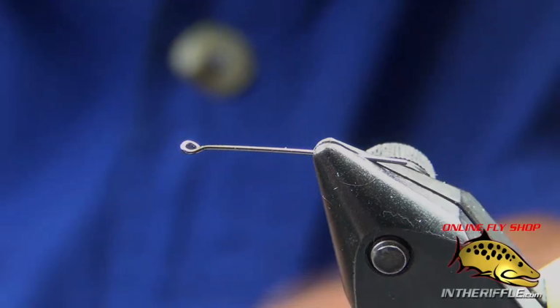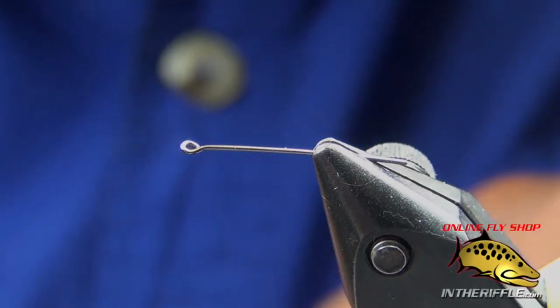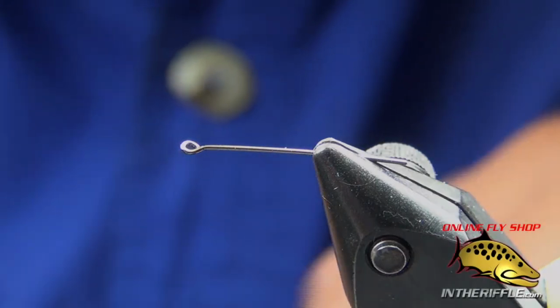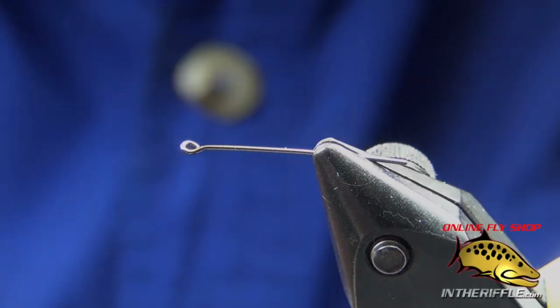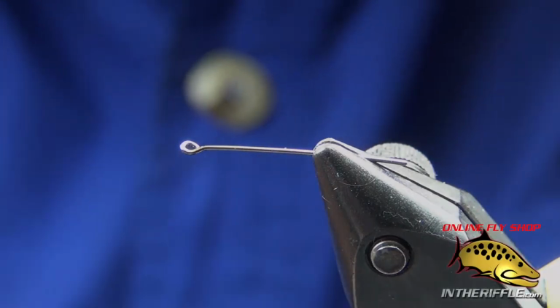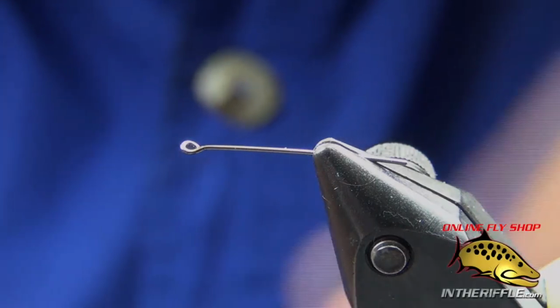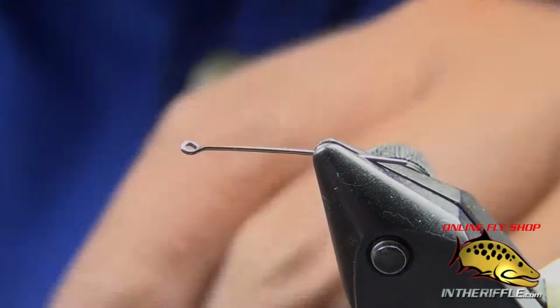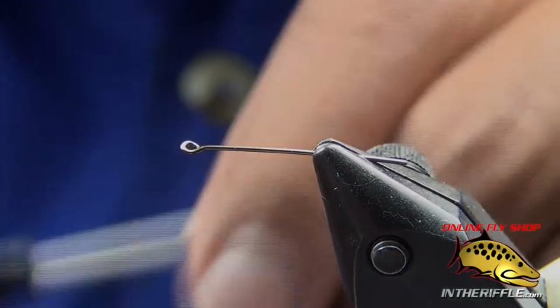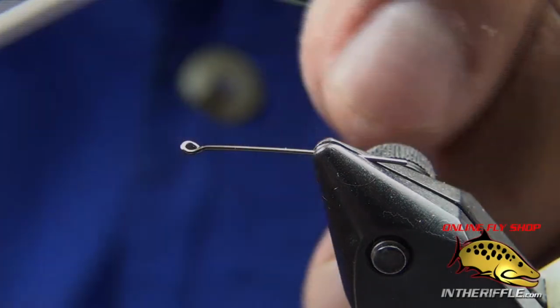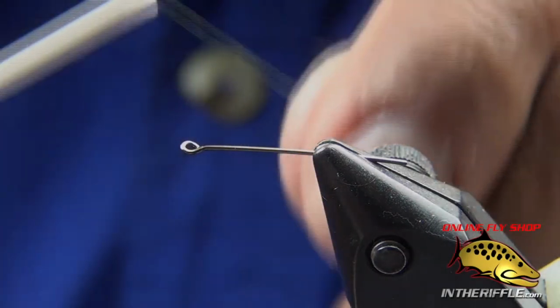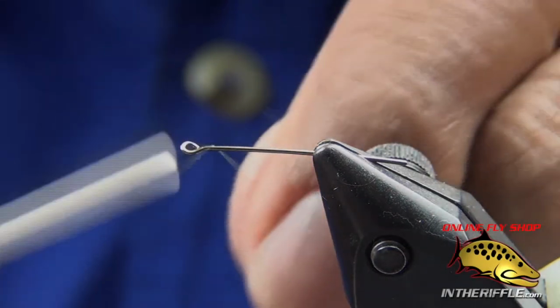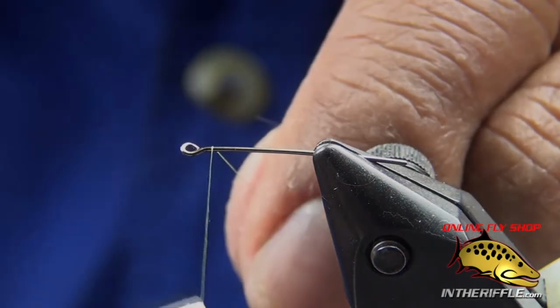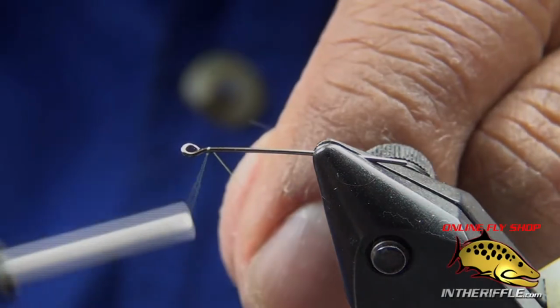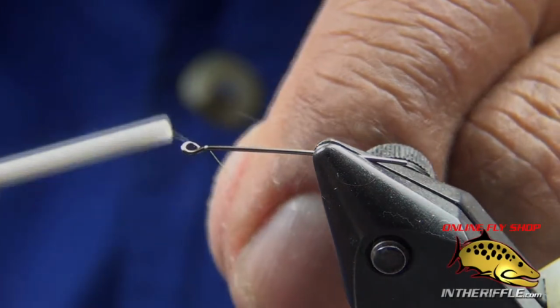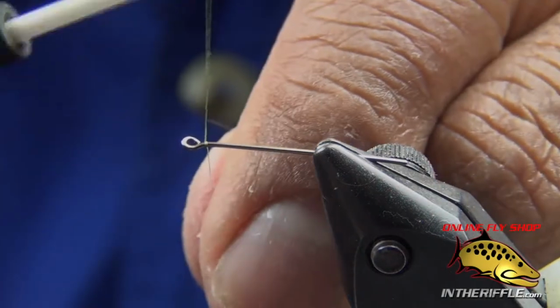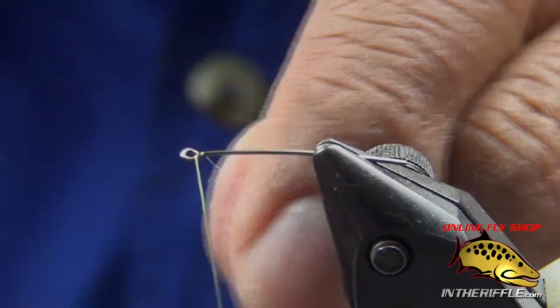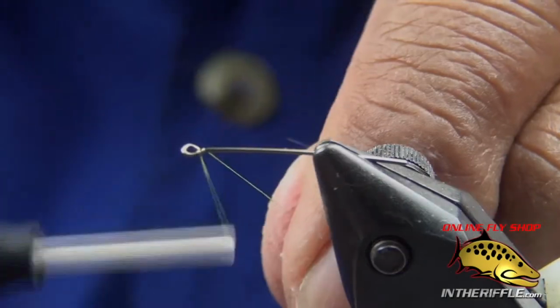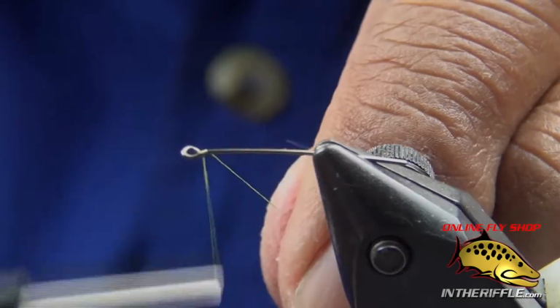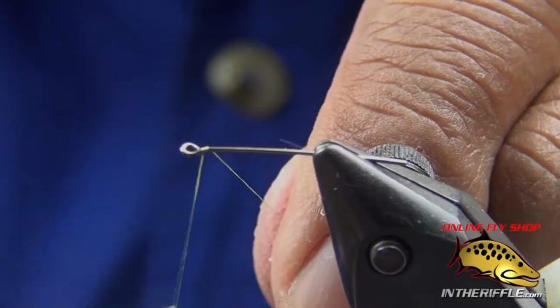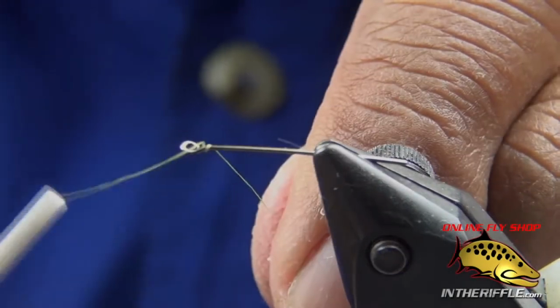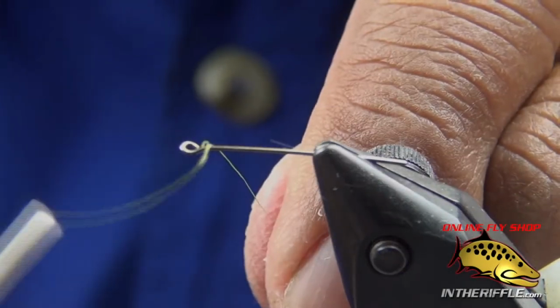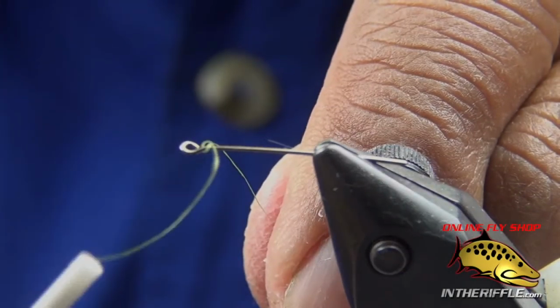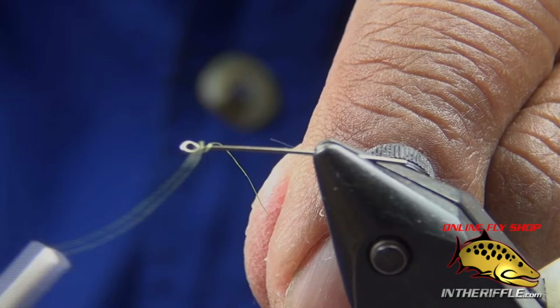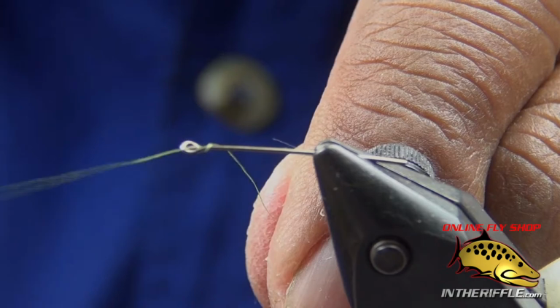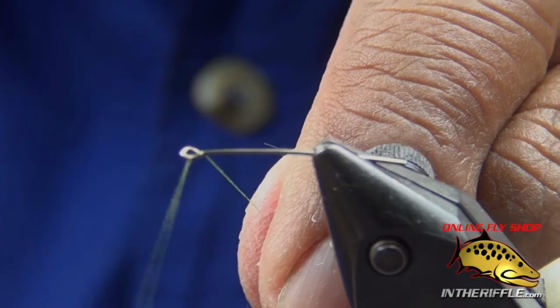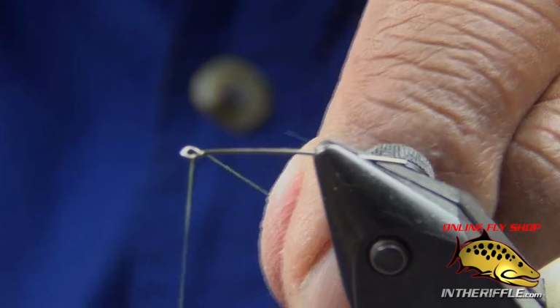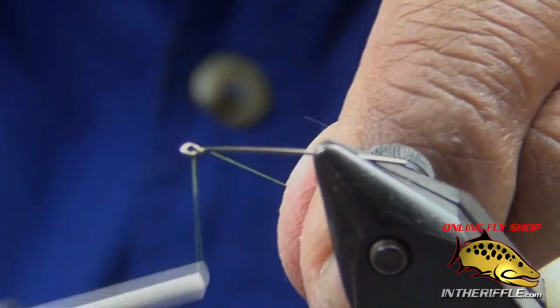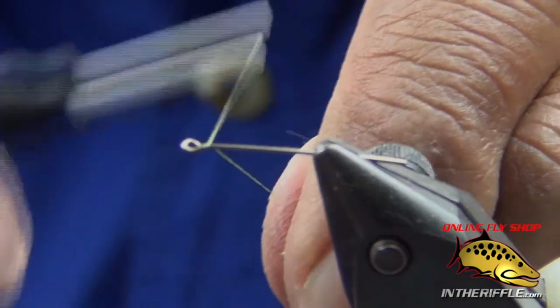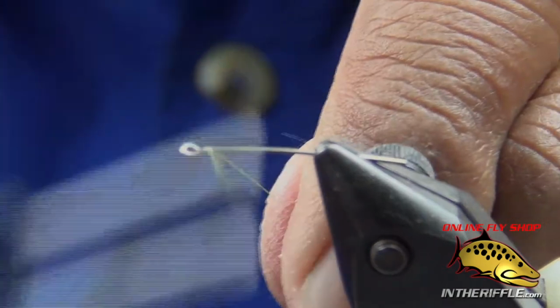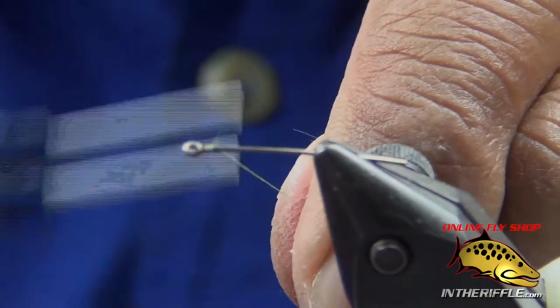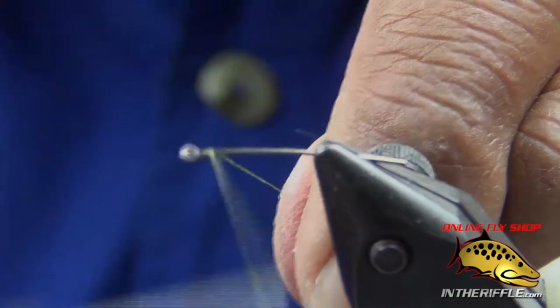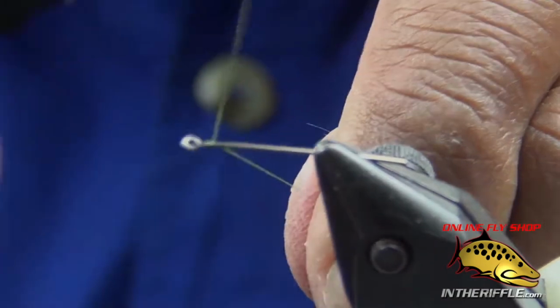Let's tie a Stillwater Nymph — or Denny Rickards, my expression of Denny Rickards' Stillwater Nymph.